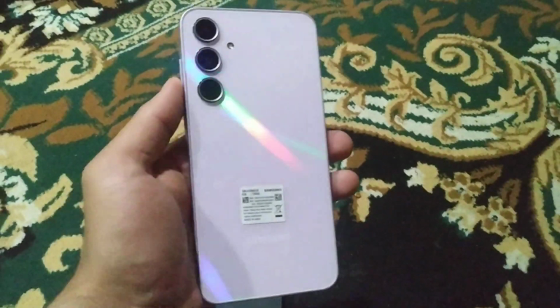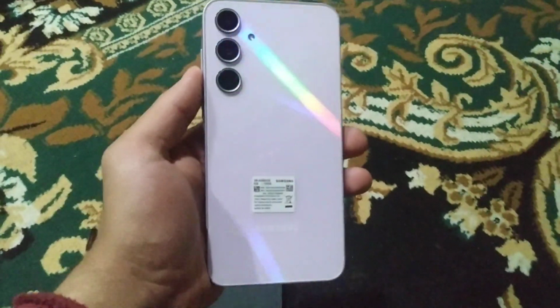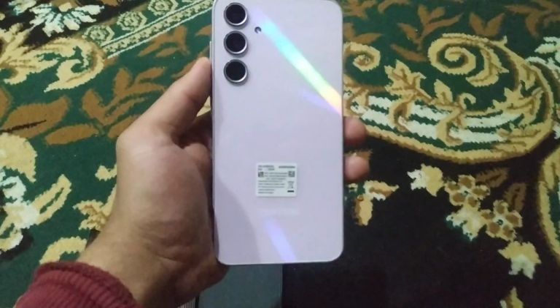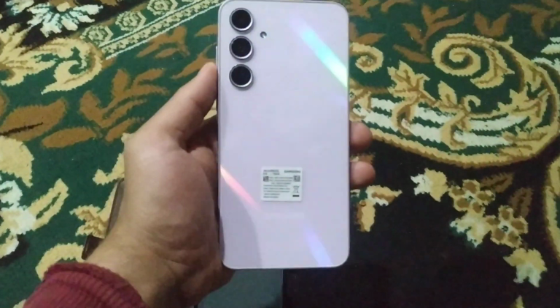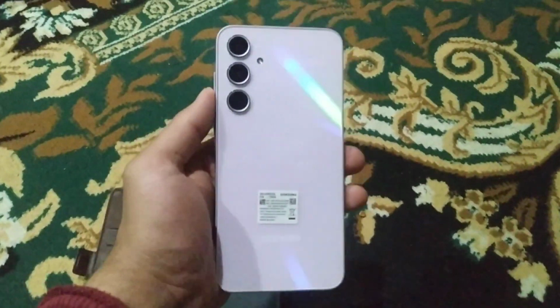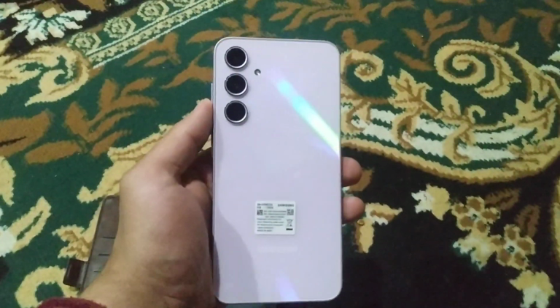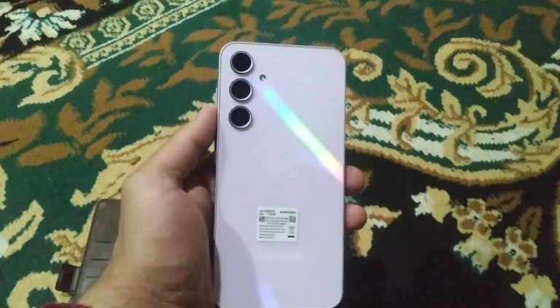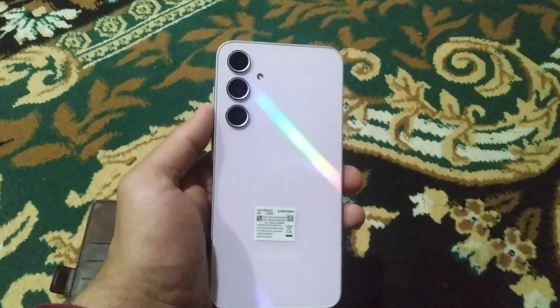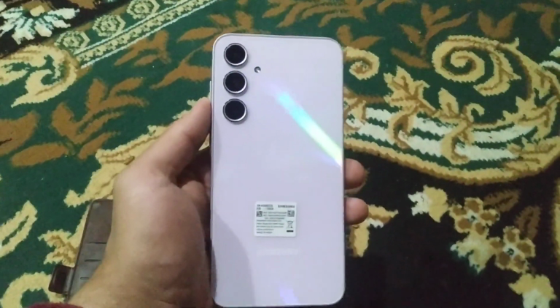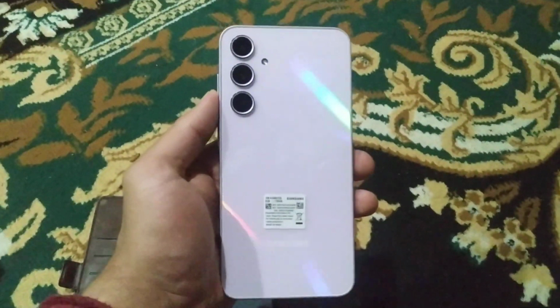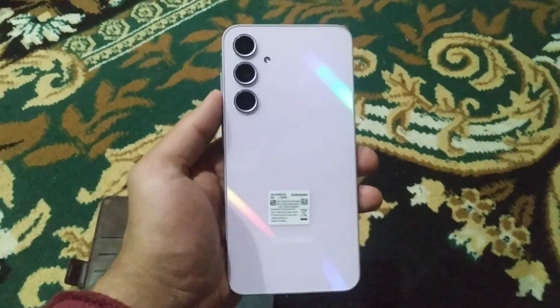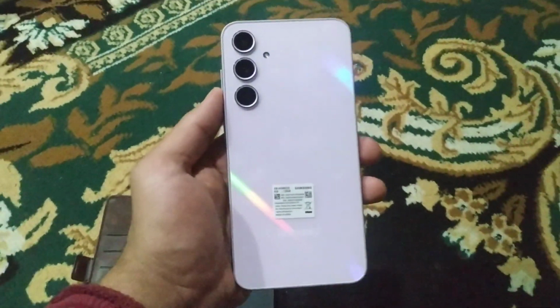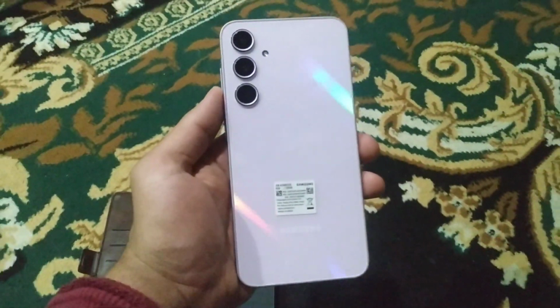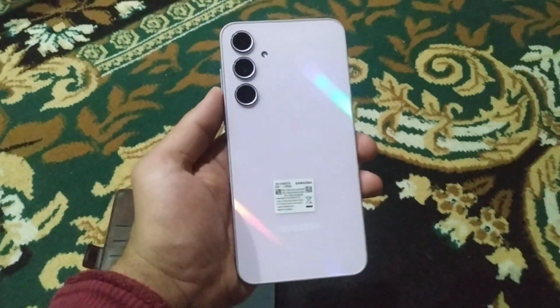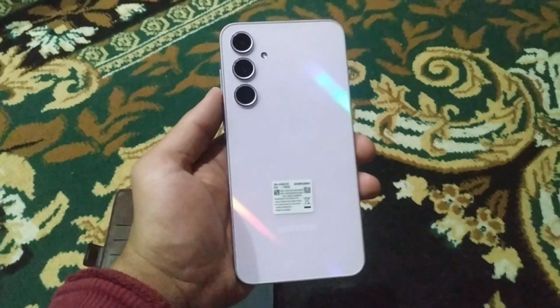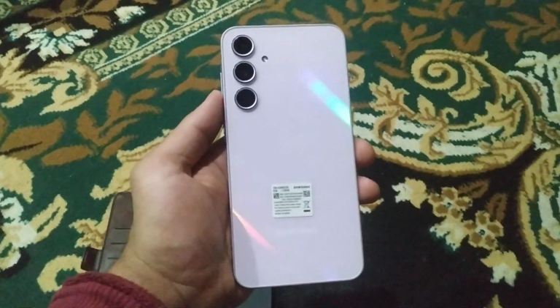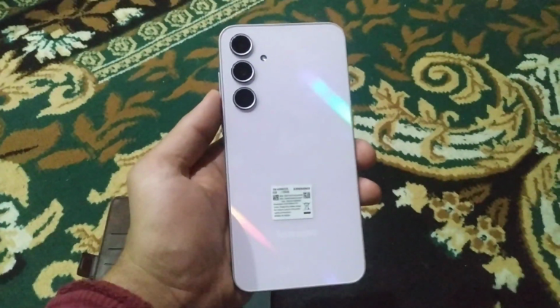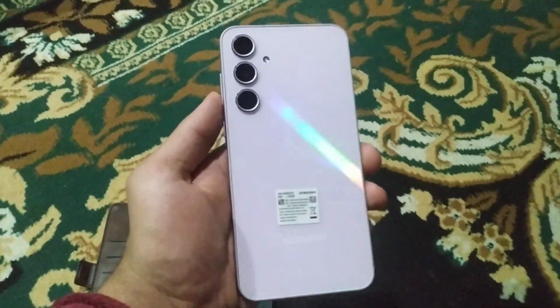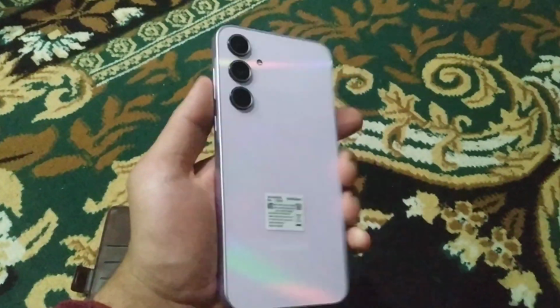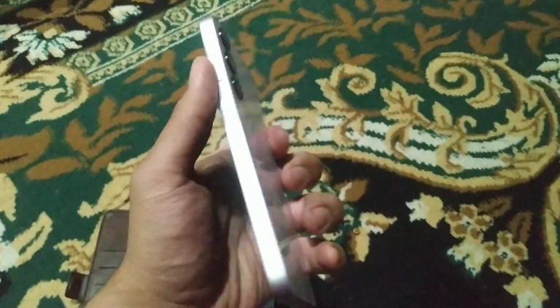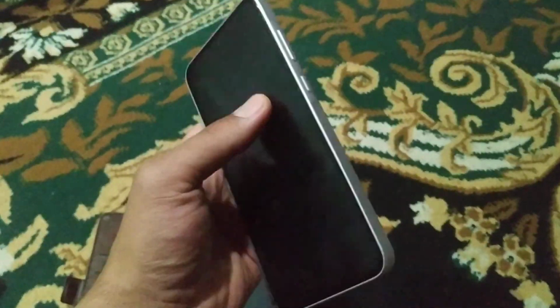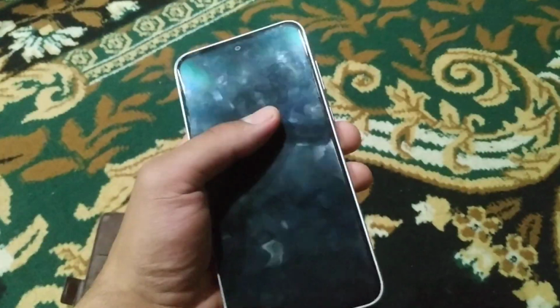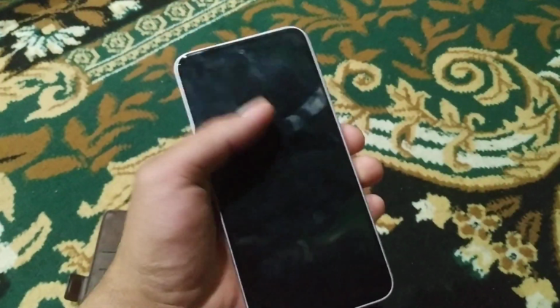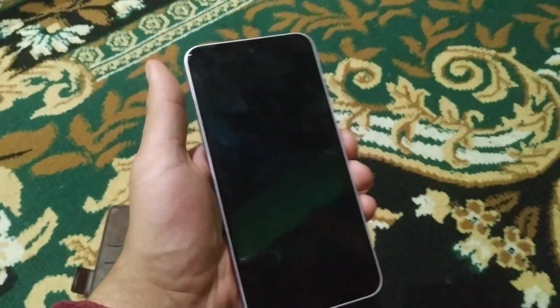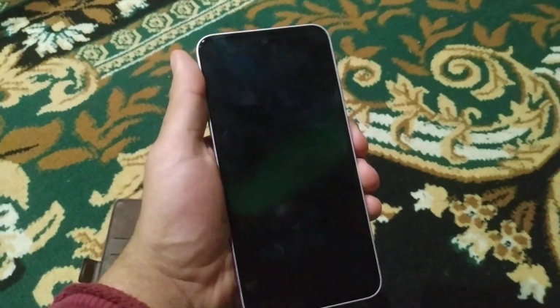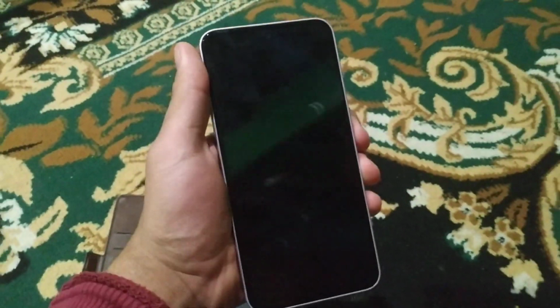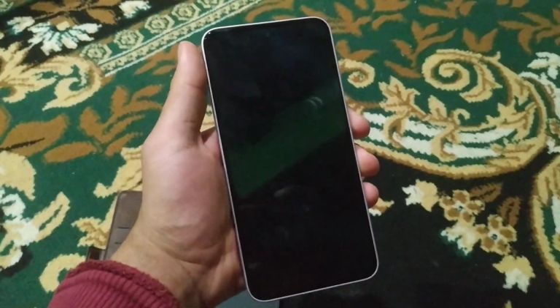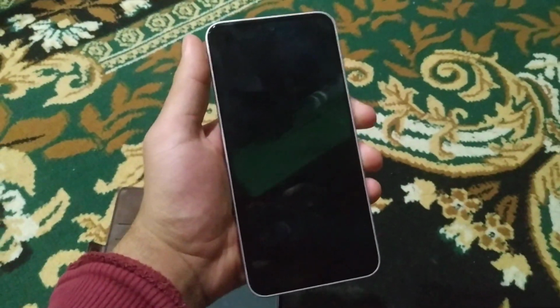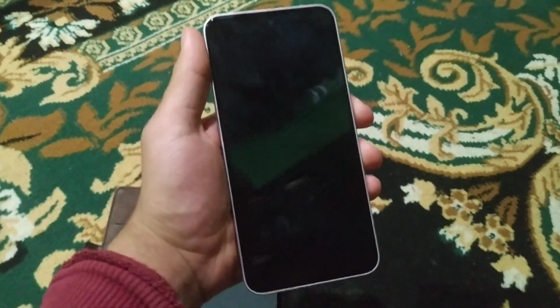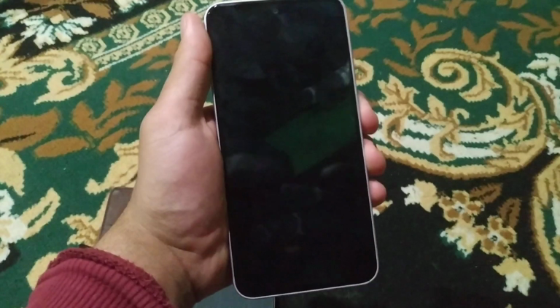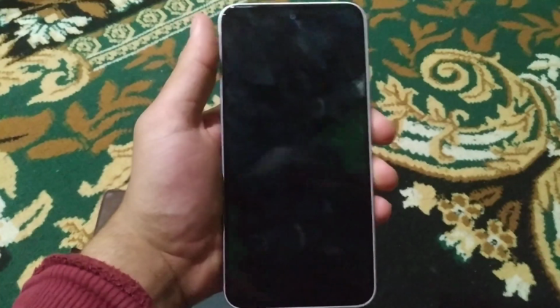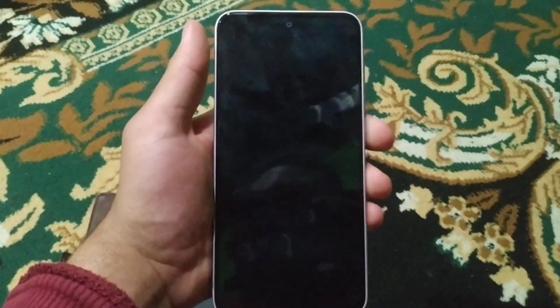Today in this video I am going to show how to bypass the FRP lock of Samsung Galaxy A35.